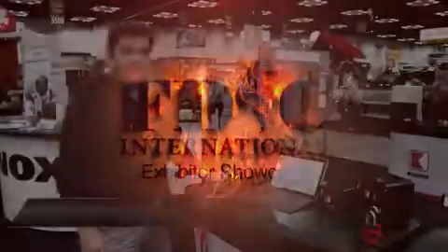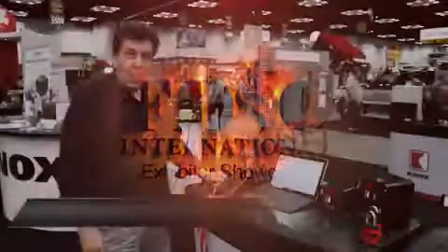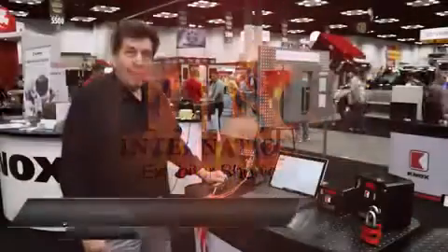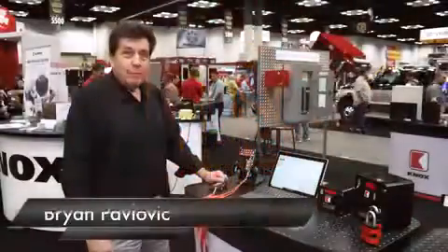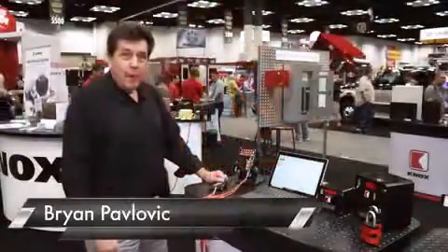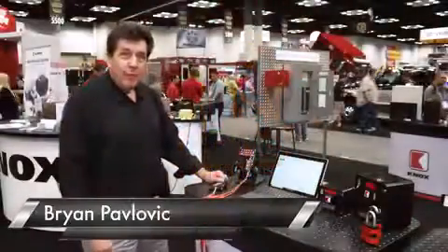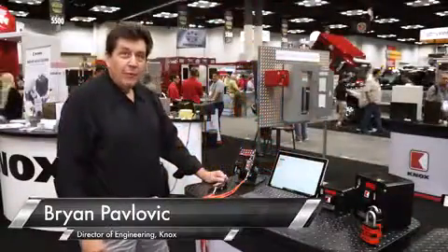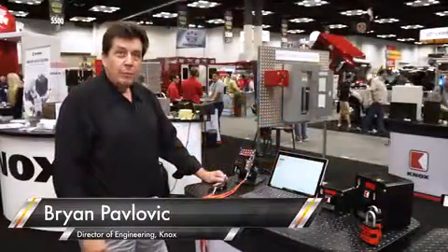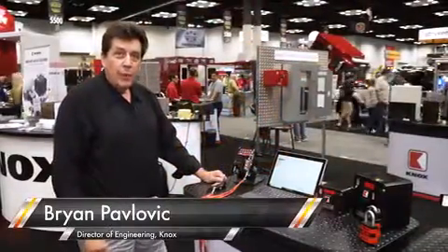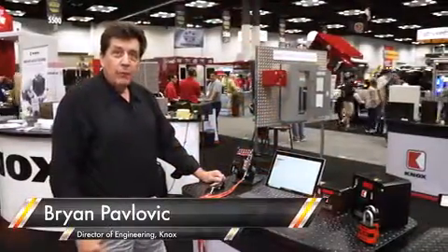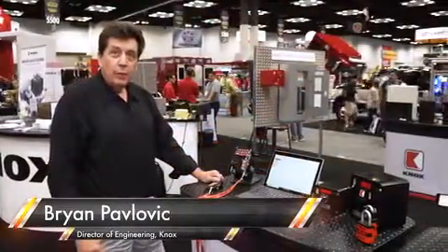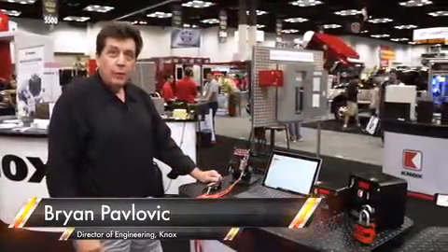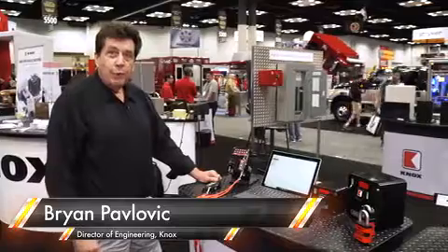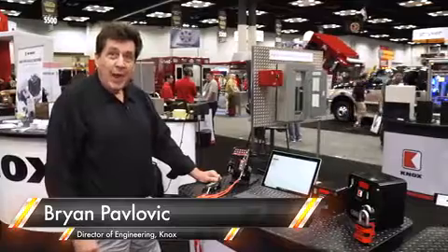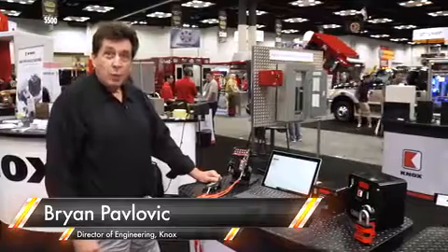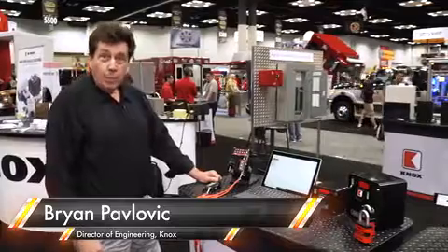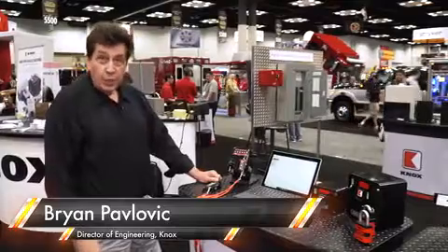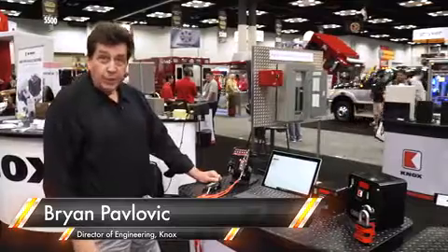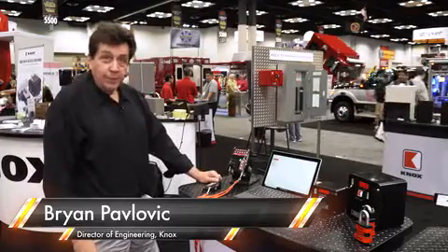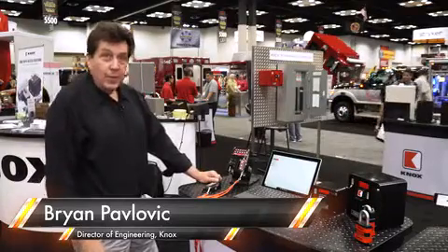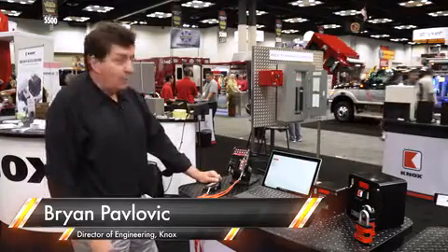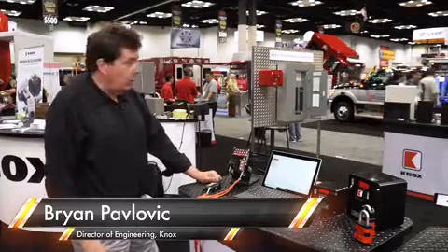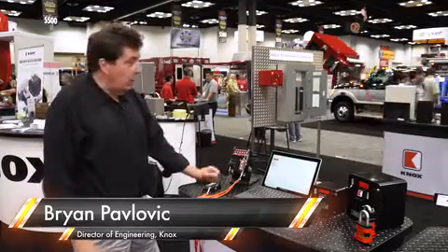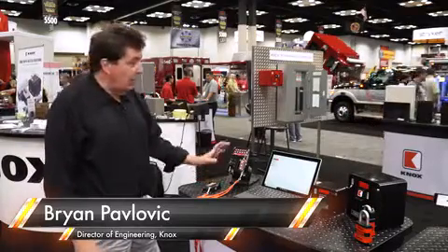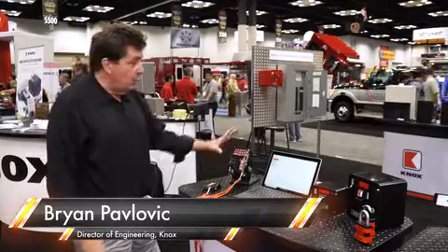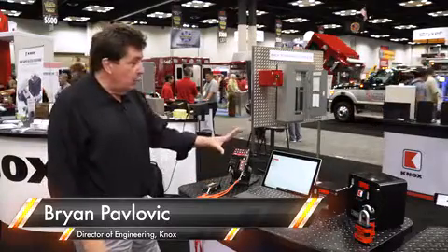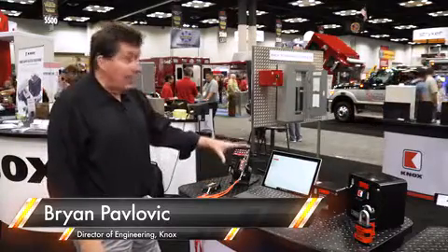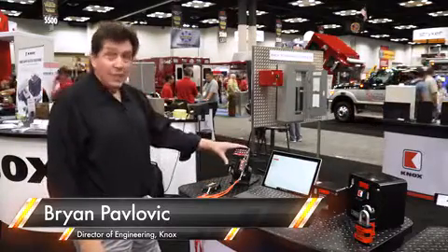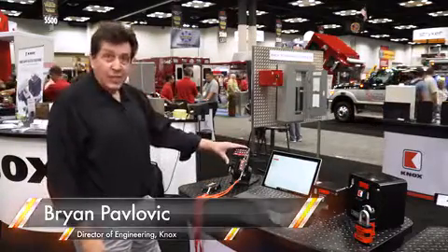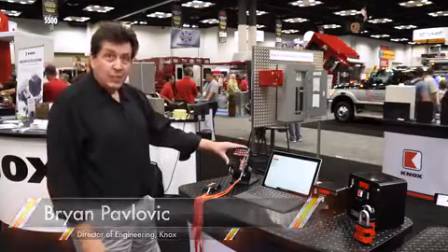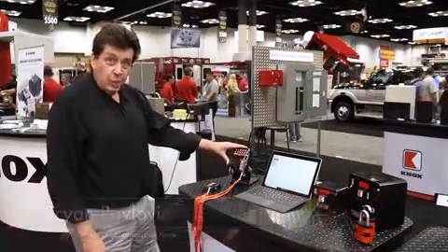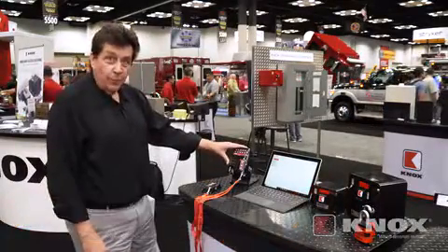Hi, my name is Brian Pavlovich. I'm Director of Engineering for the Knox Corporation. I'm here to talk about the new Knox ELOX system.